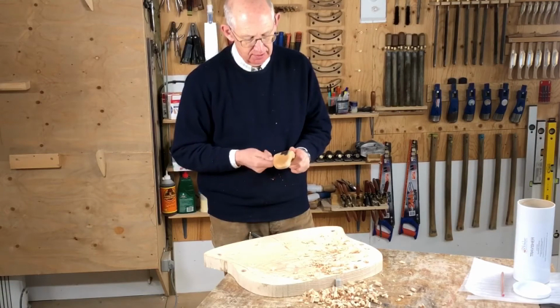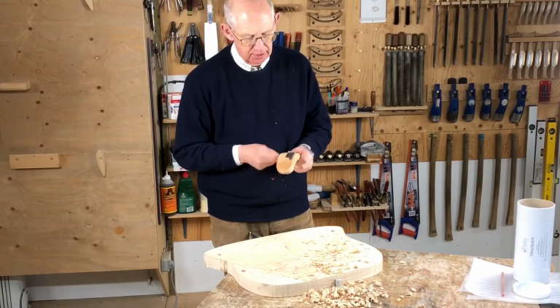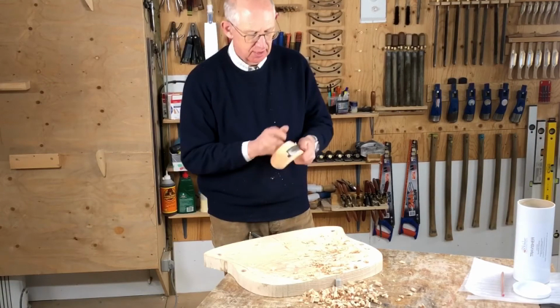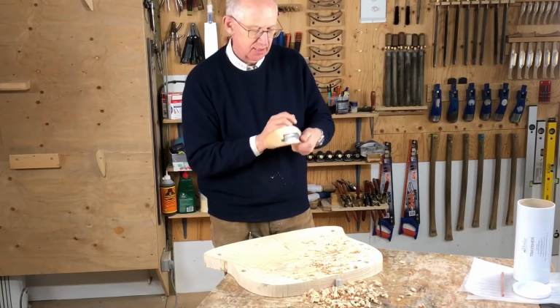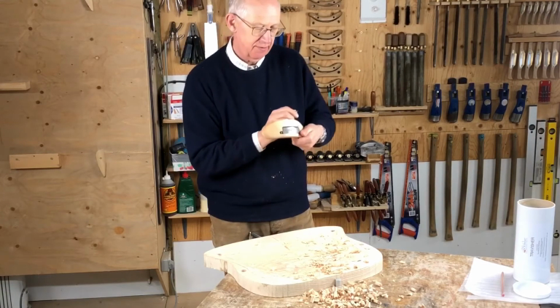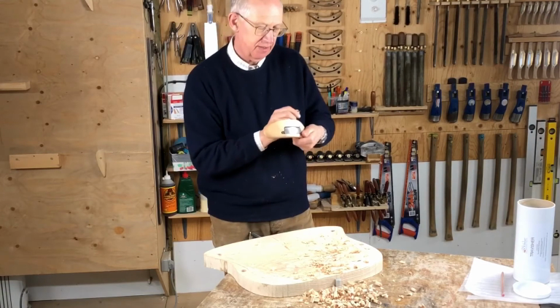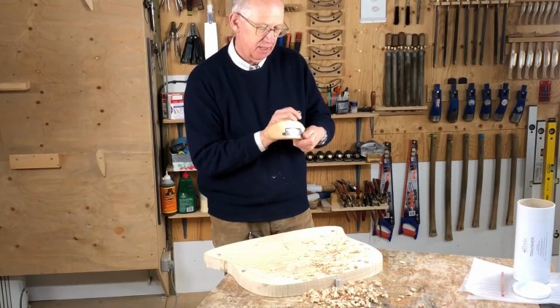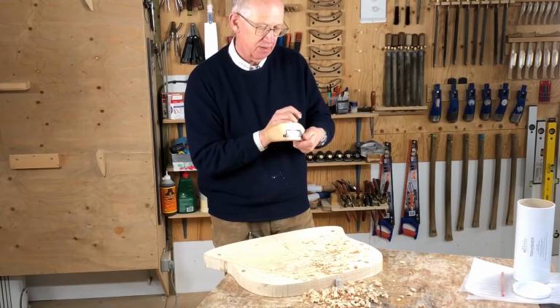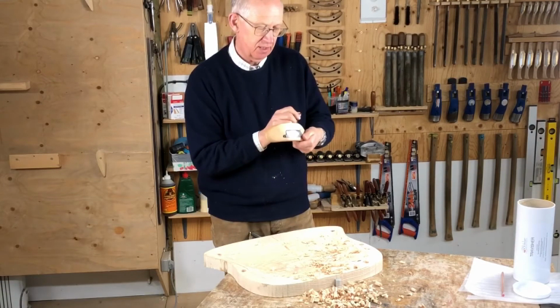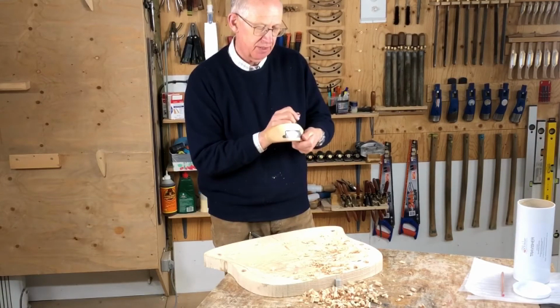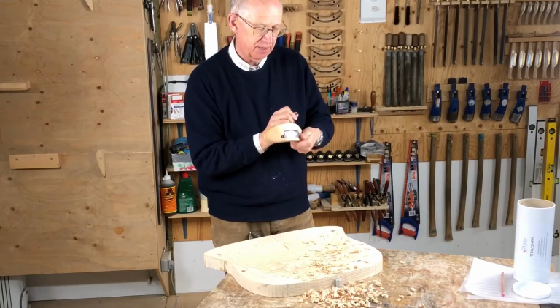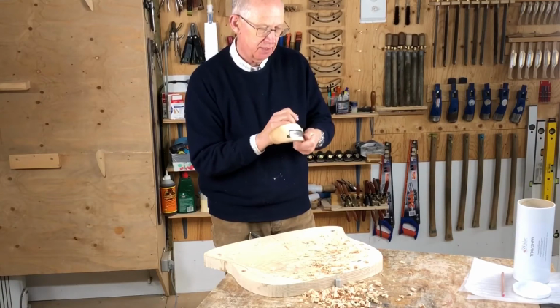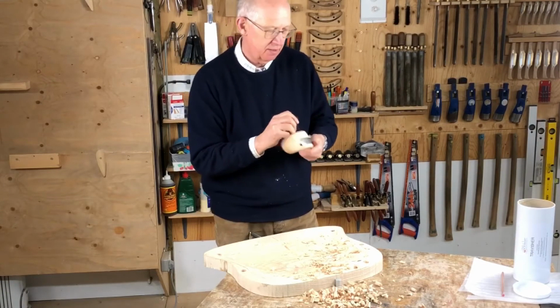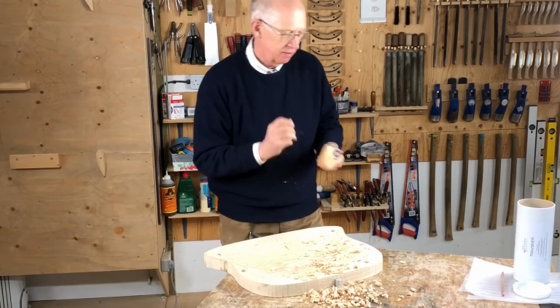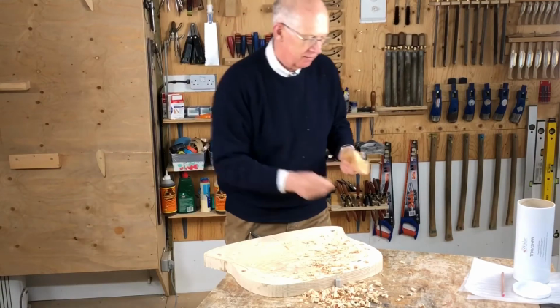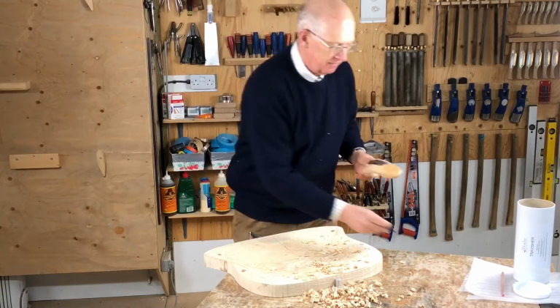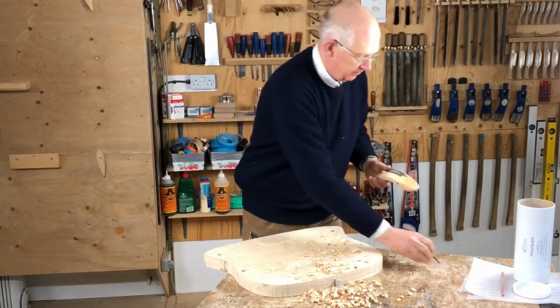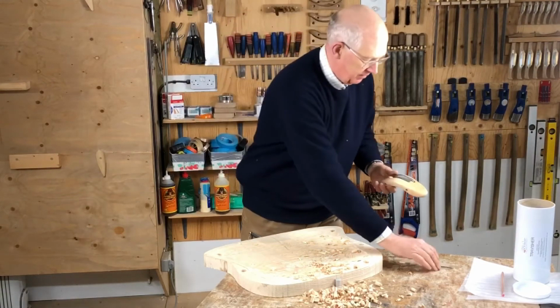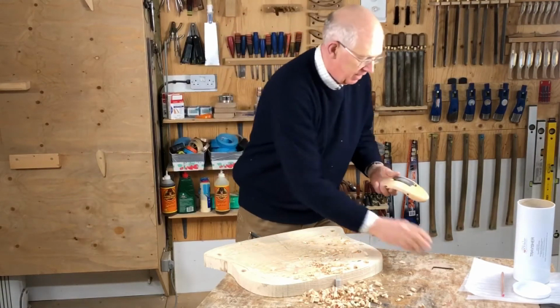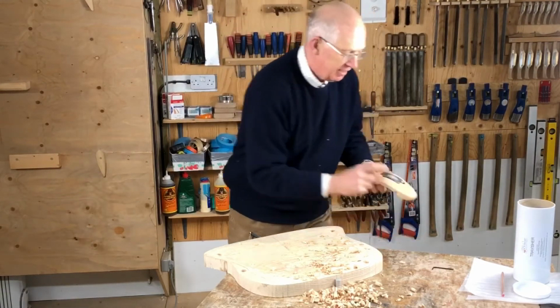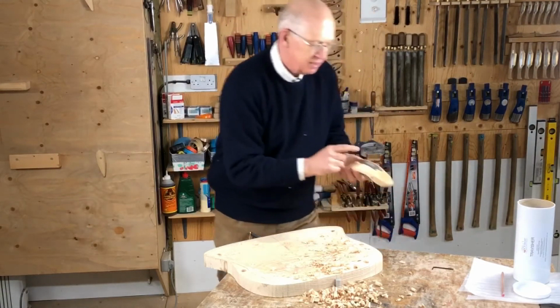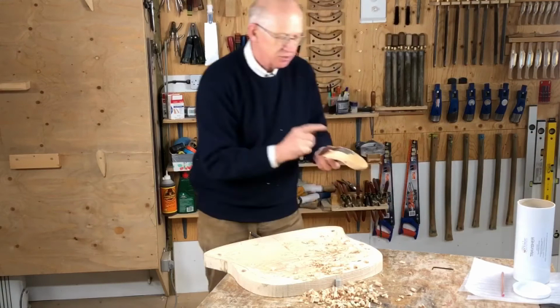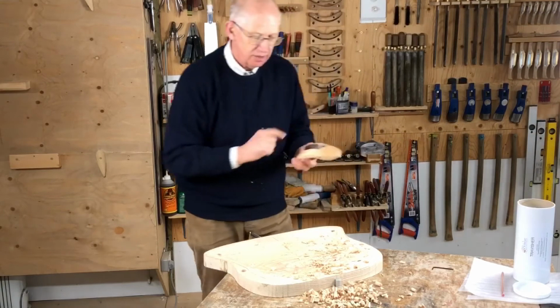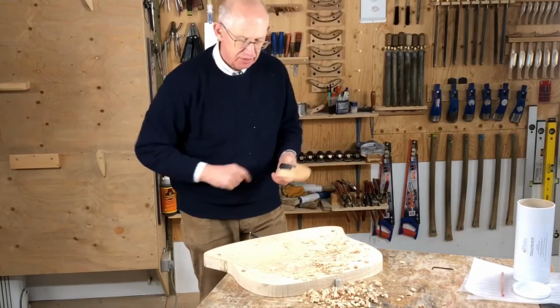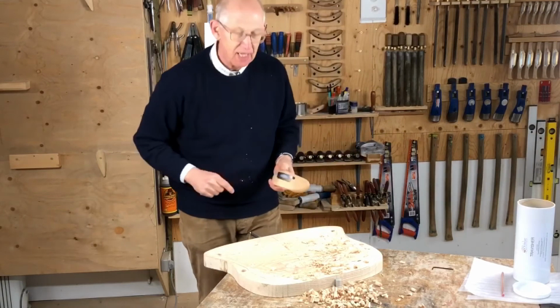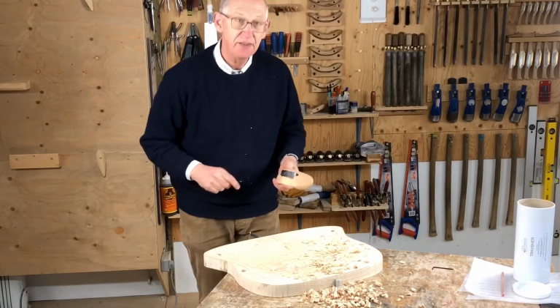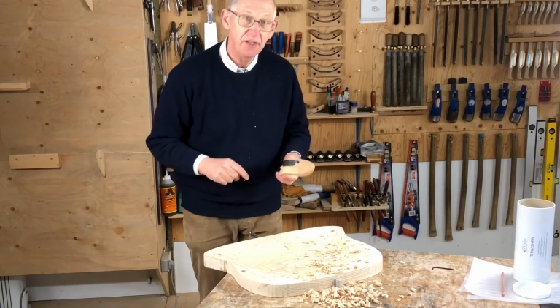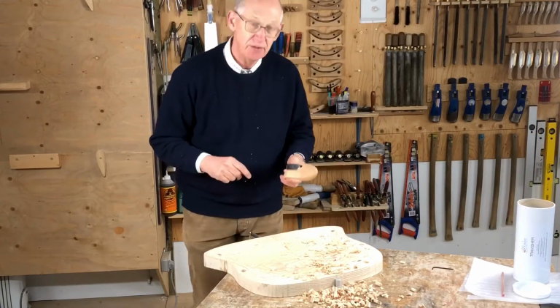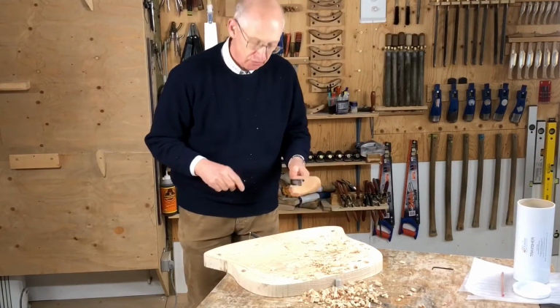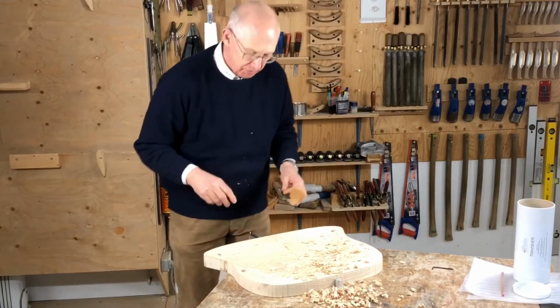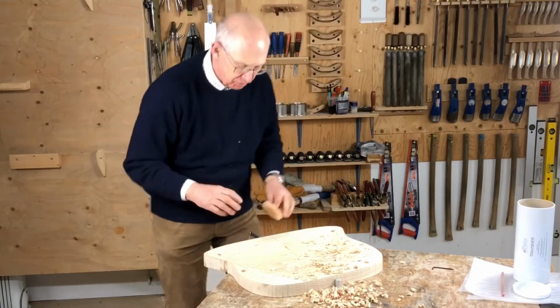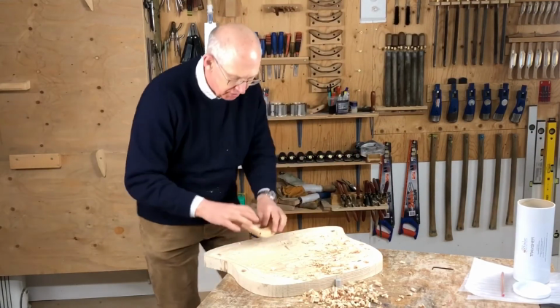Just lift it up a little bit. And don't over-tighten those scrub screws.